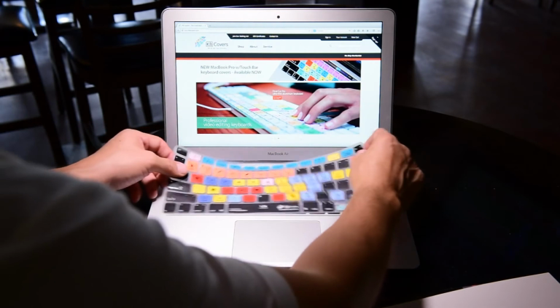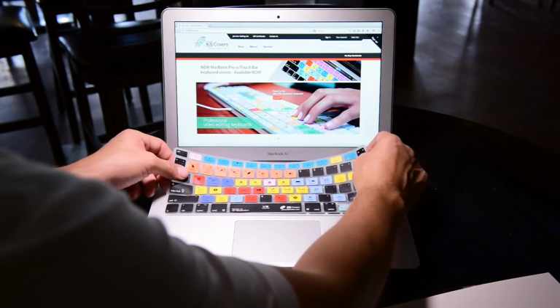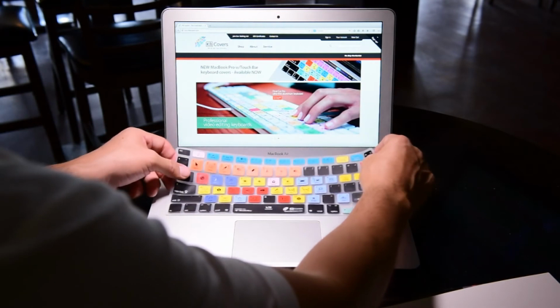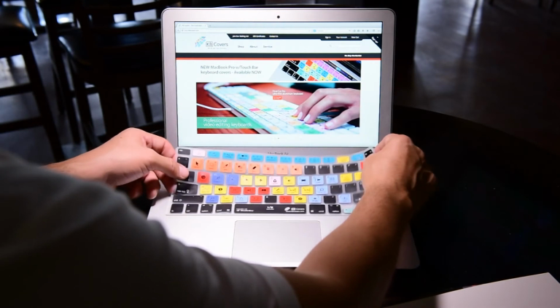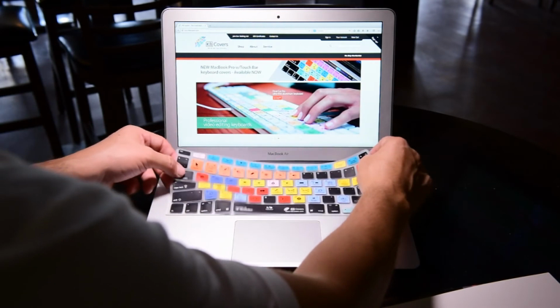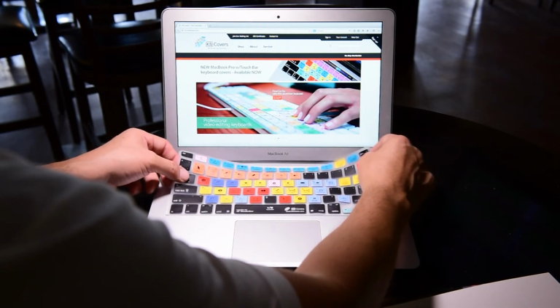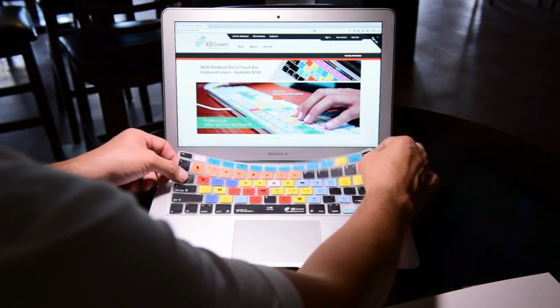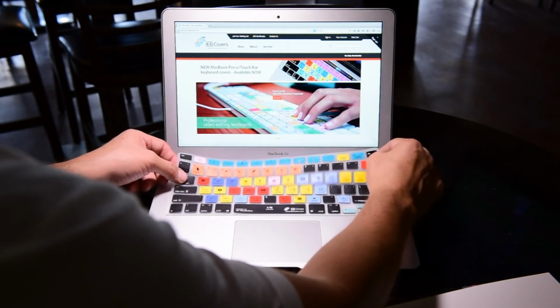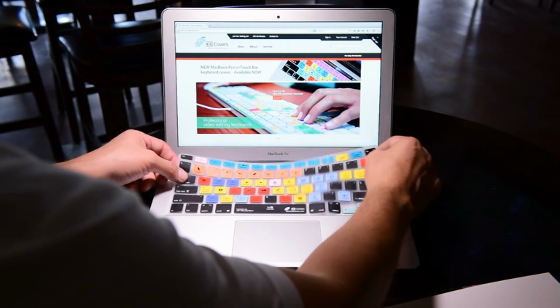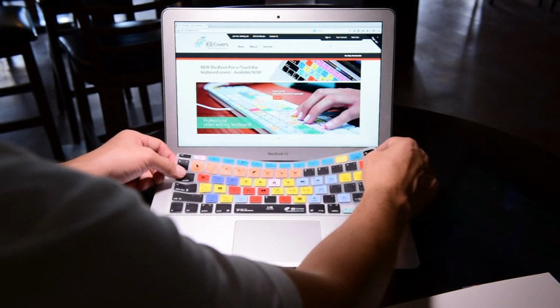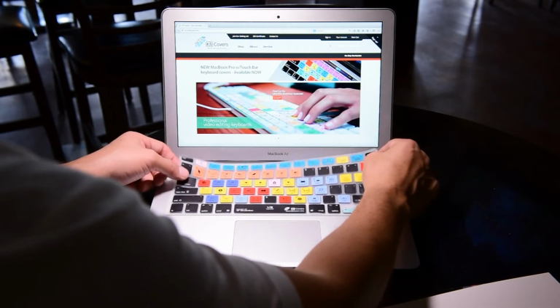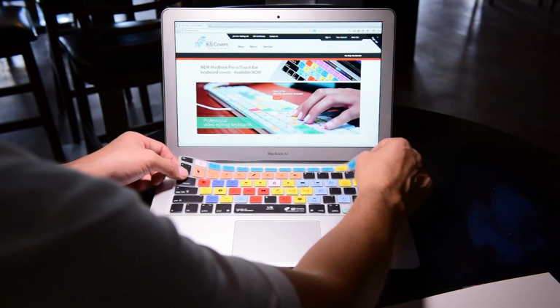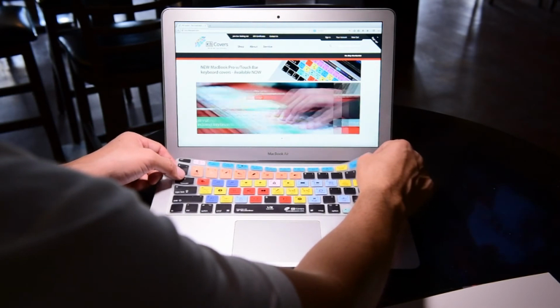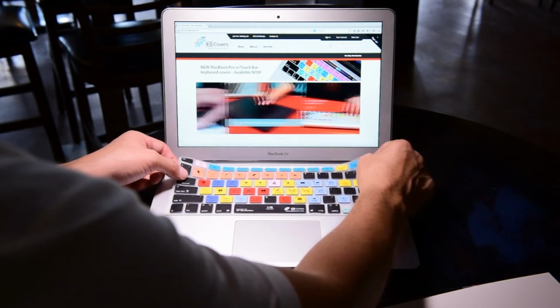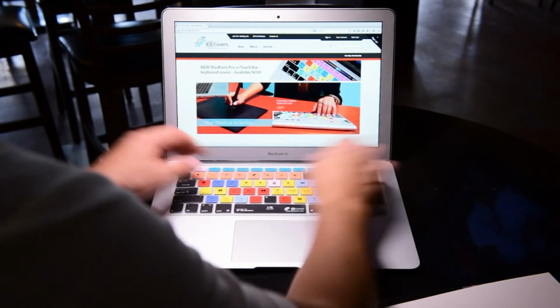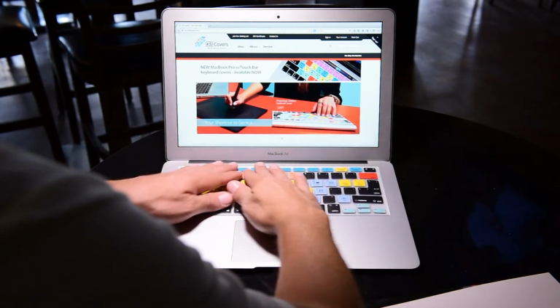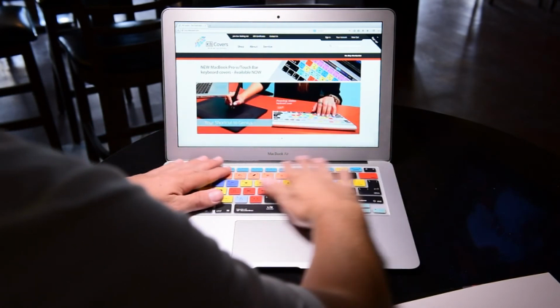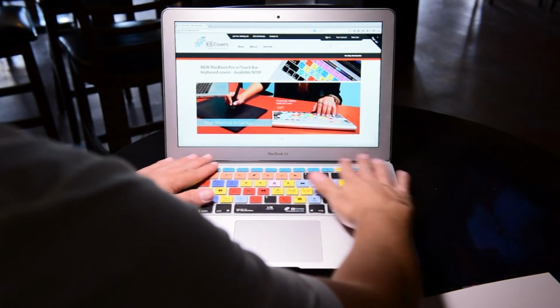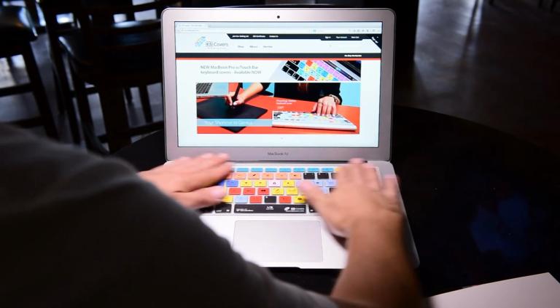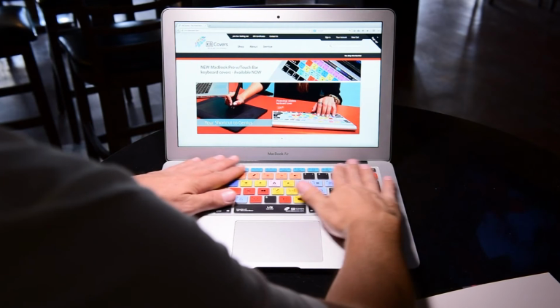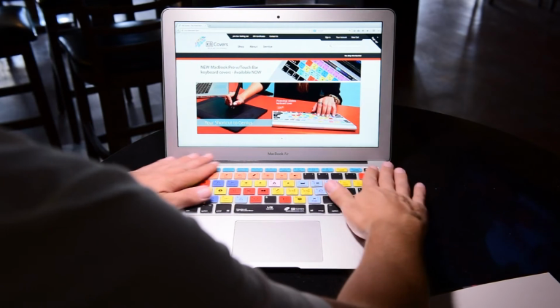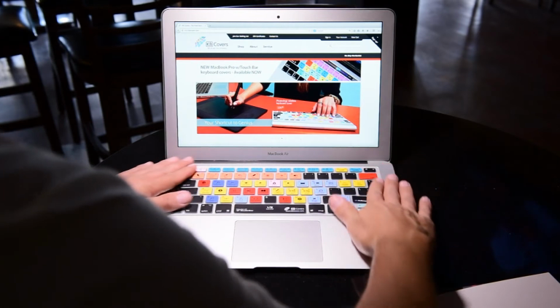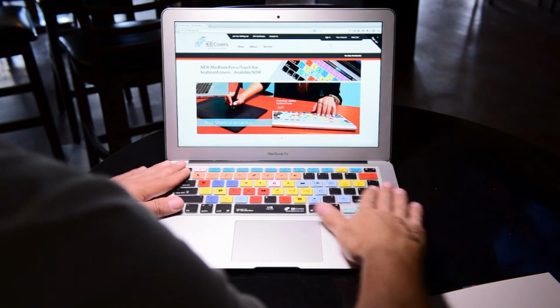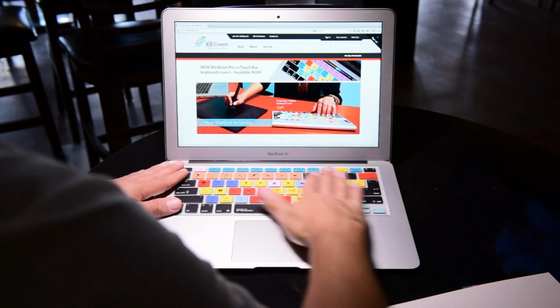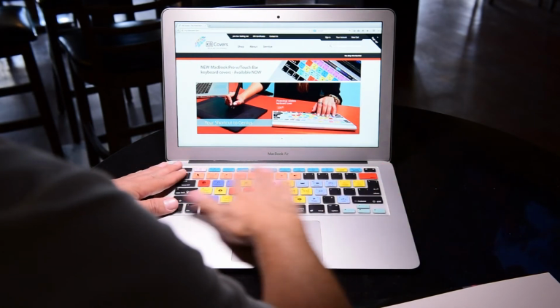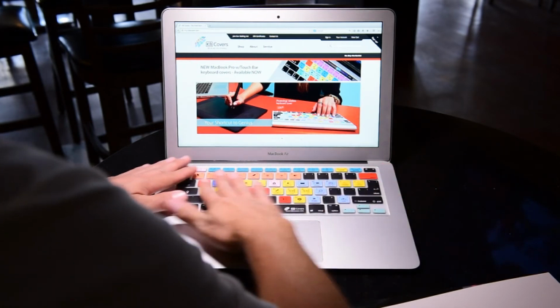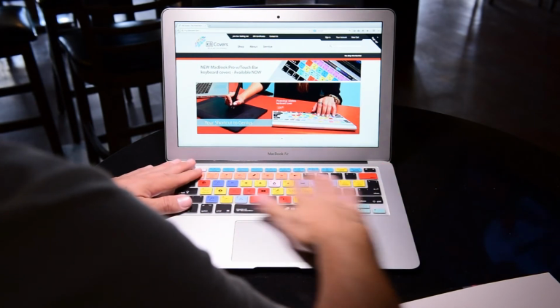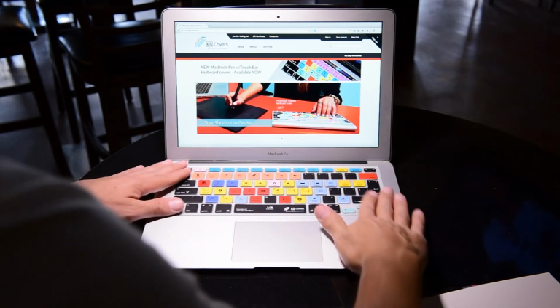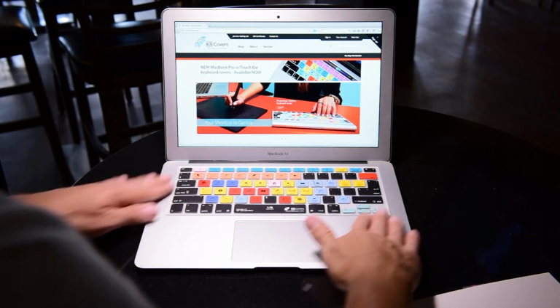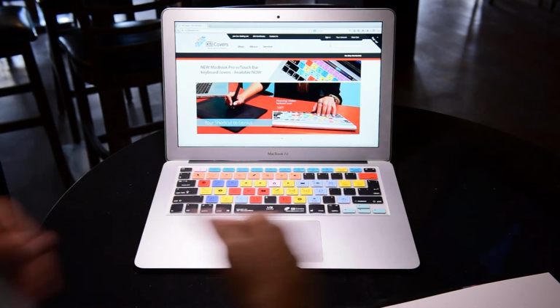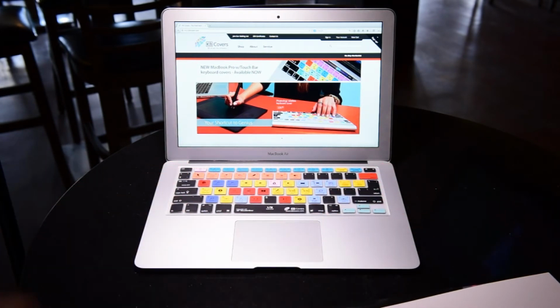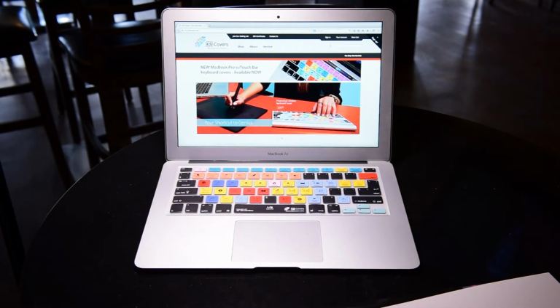As you can see, to install, lay them over your keys and get them flattened by moving your fingers over the keyboard — they'll fall perfectly into place.